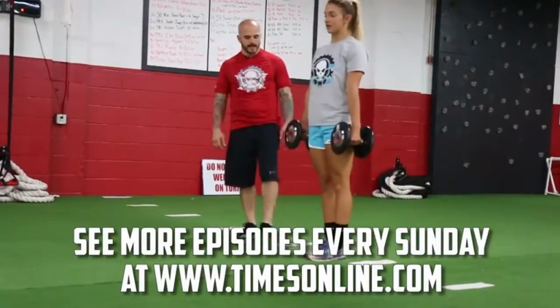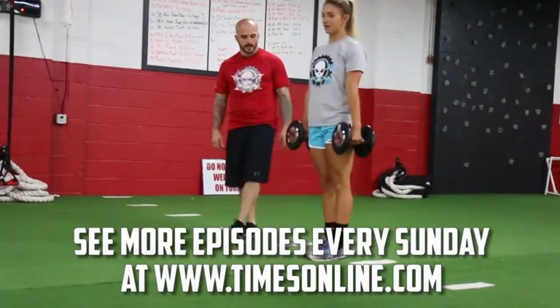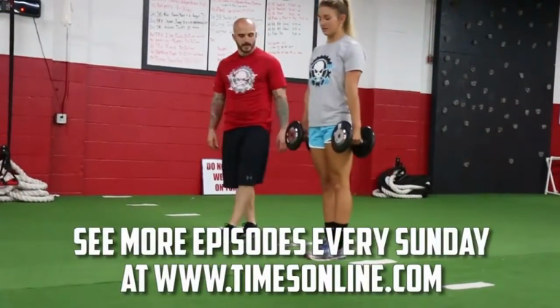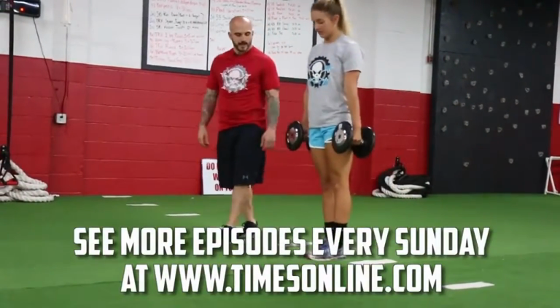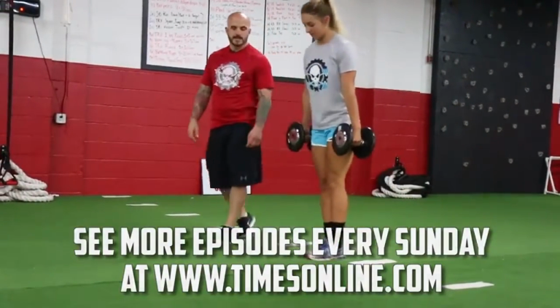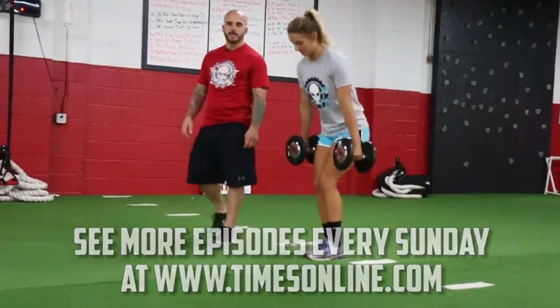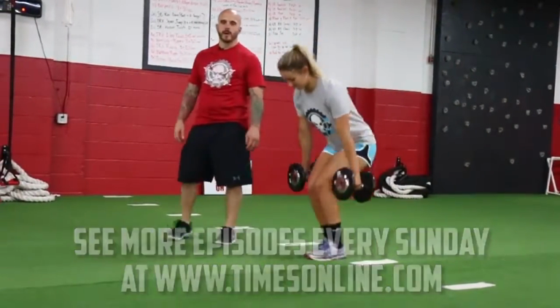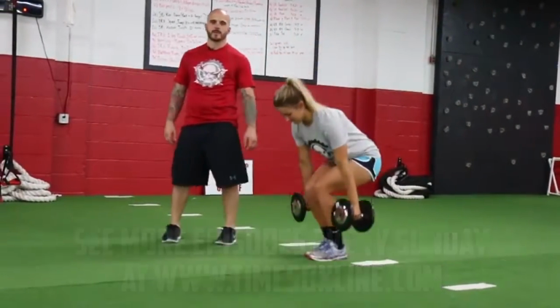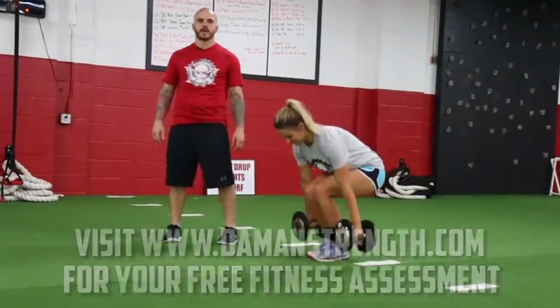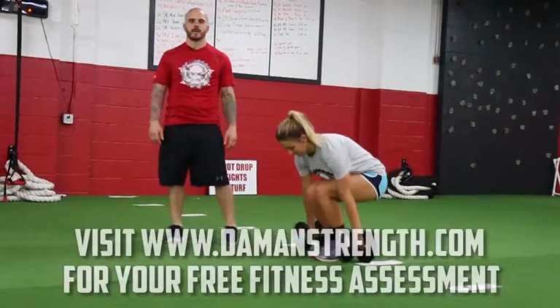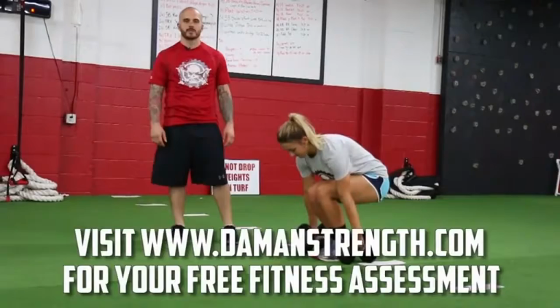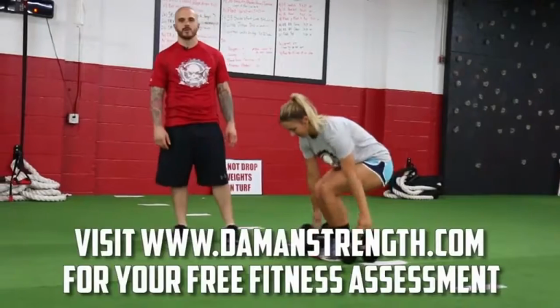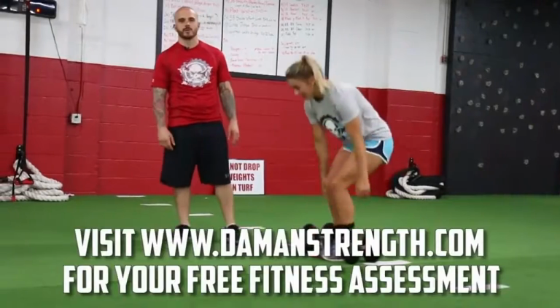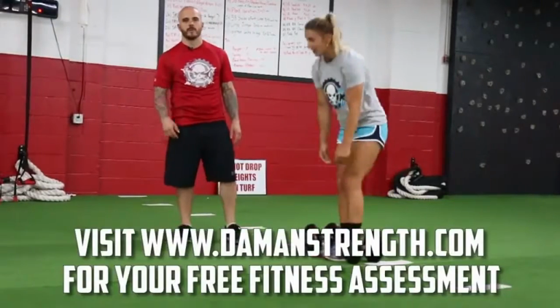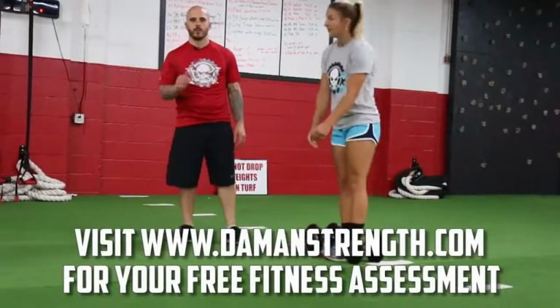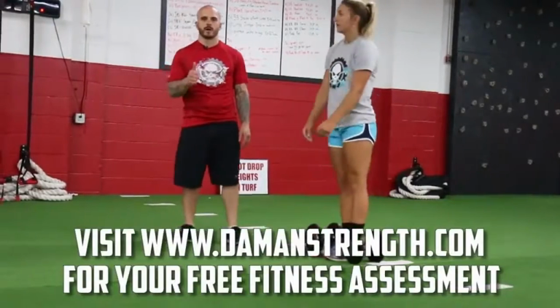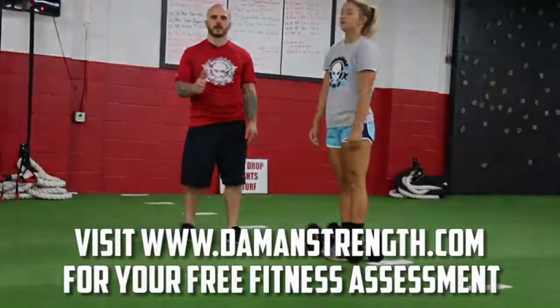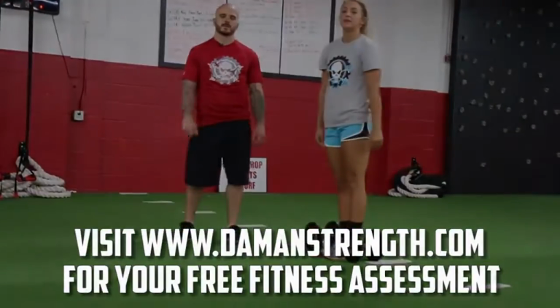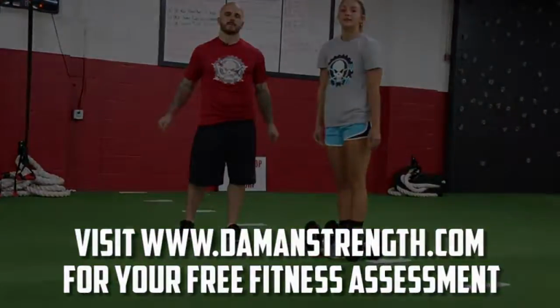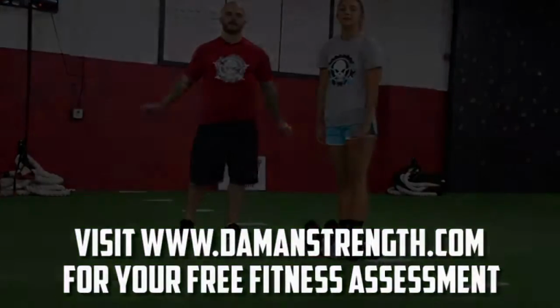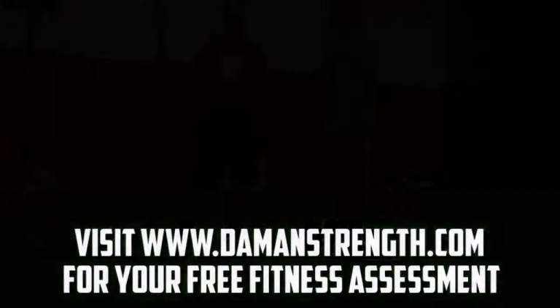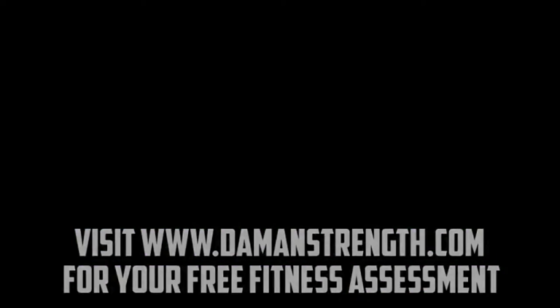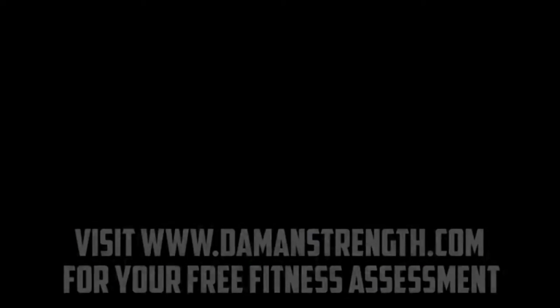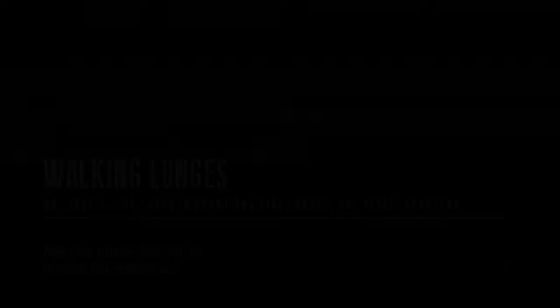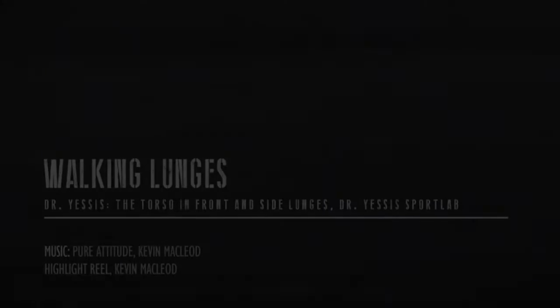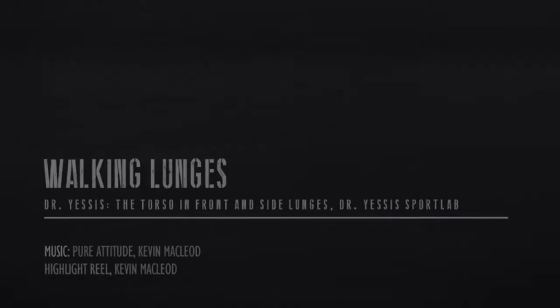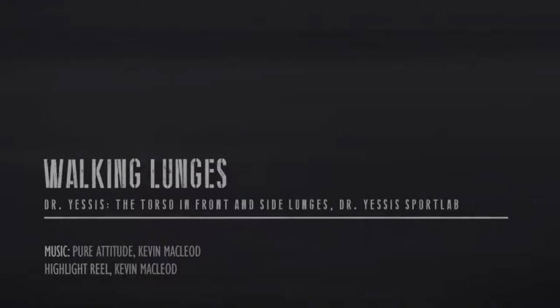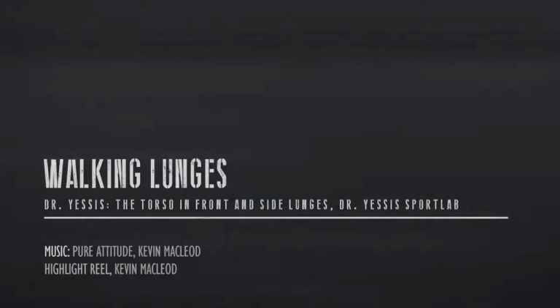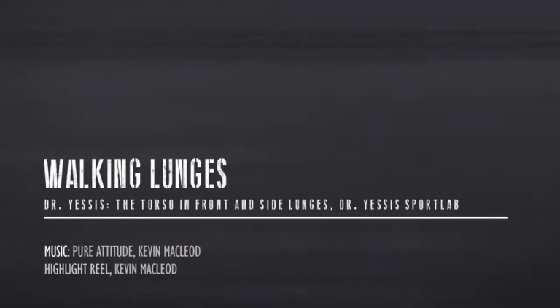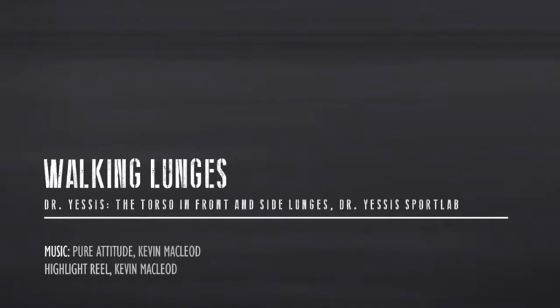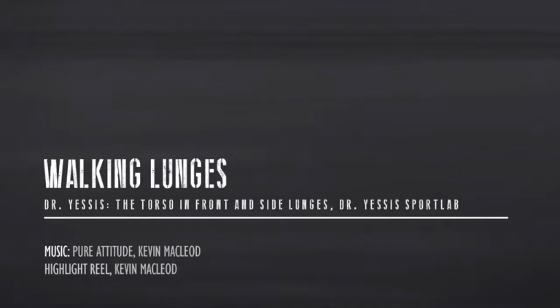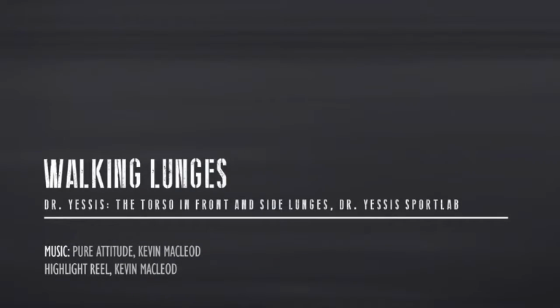Excellent. That's the proper set up and execution of dumbbell walking lunges. We'll be right back.